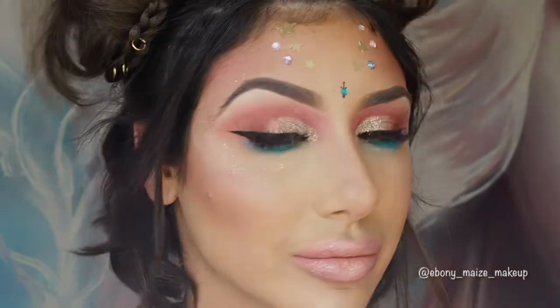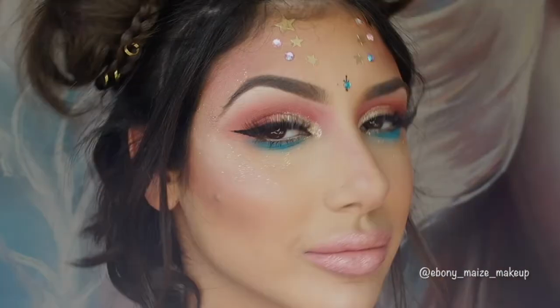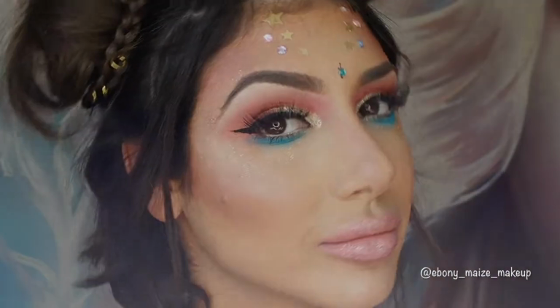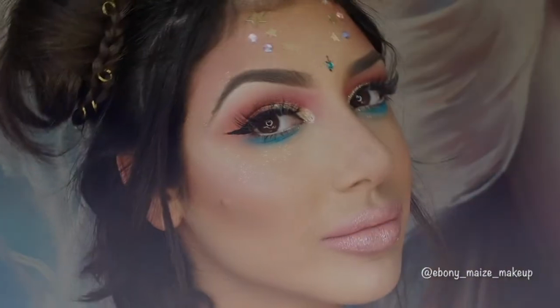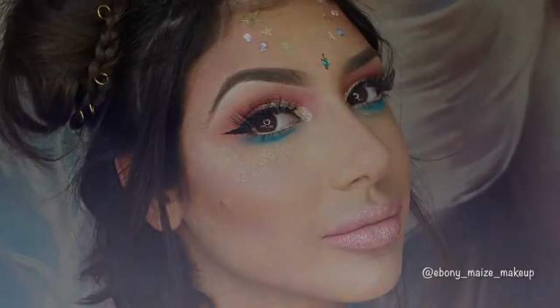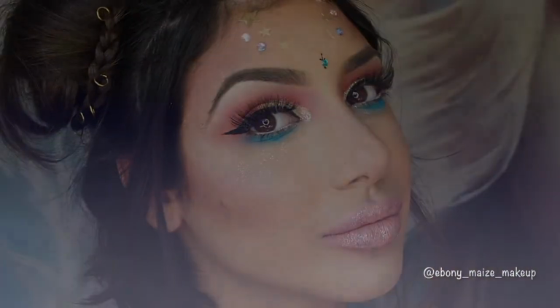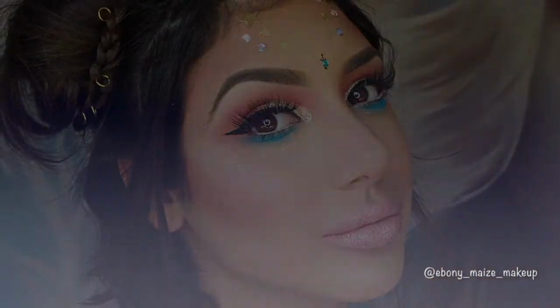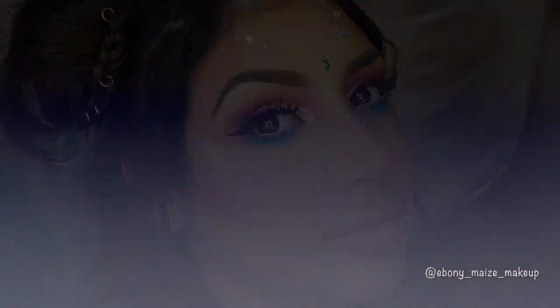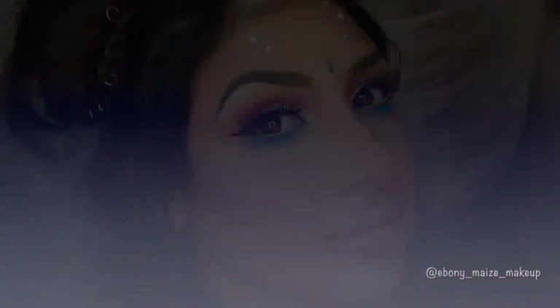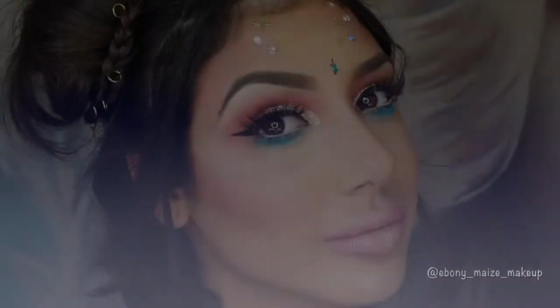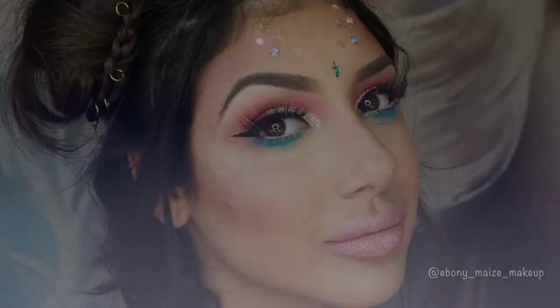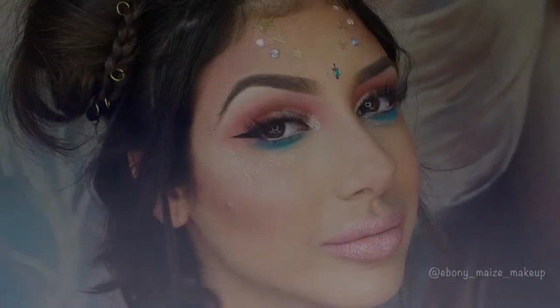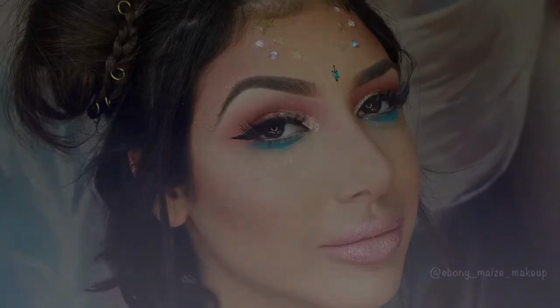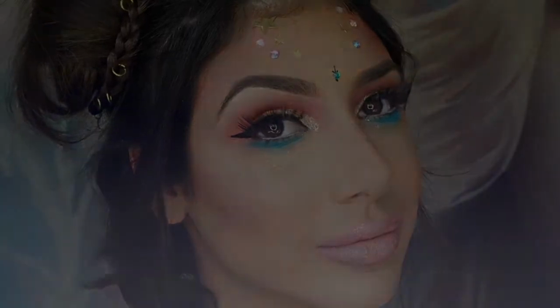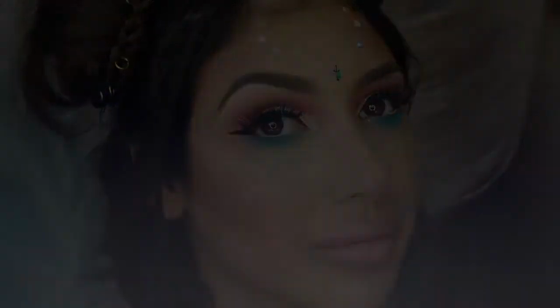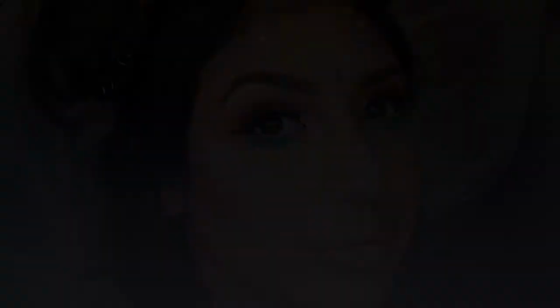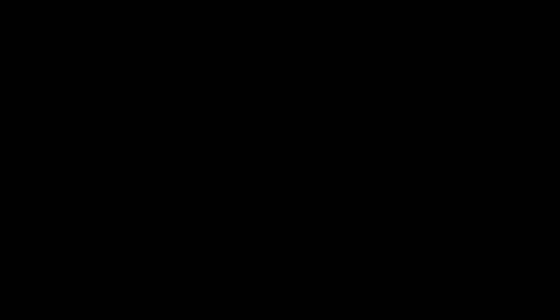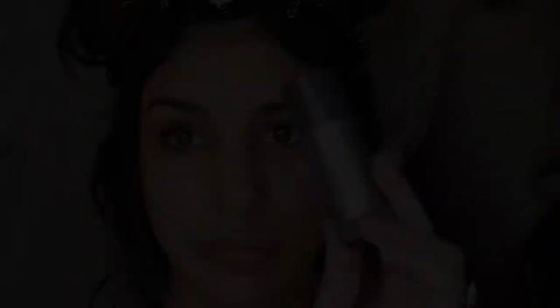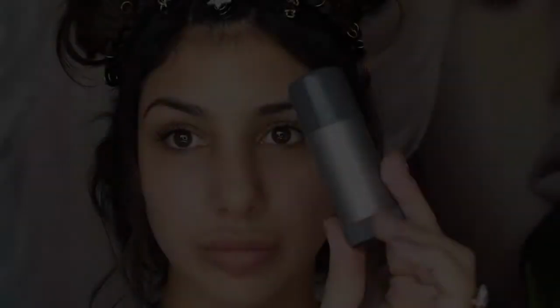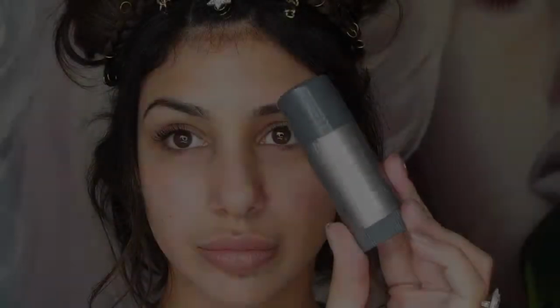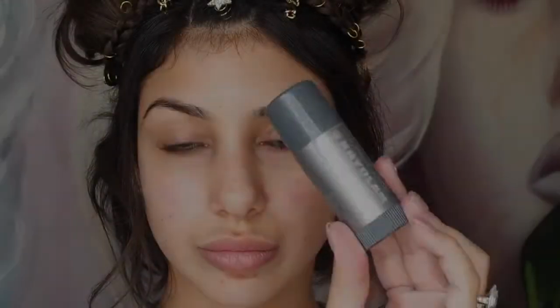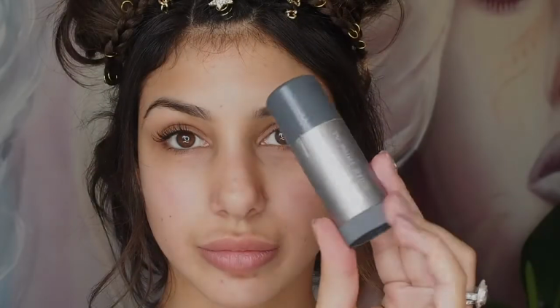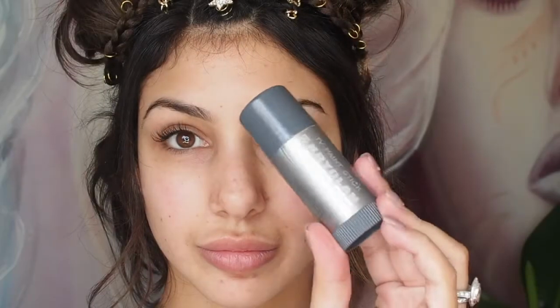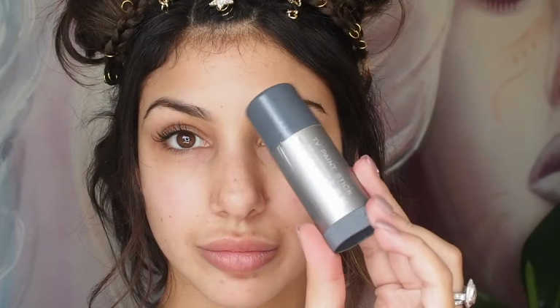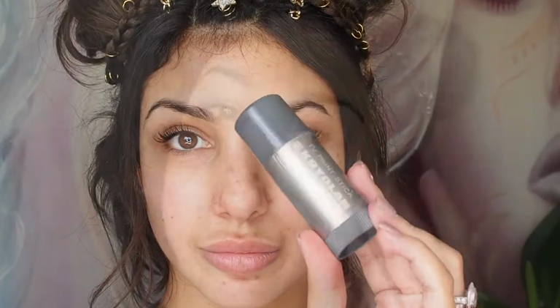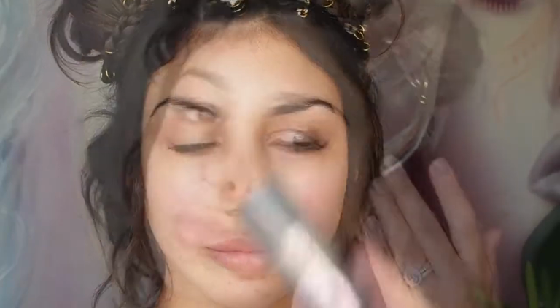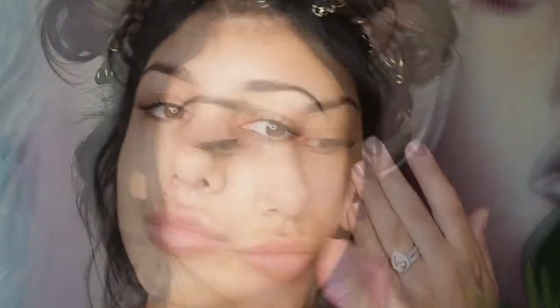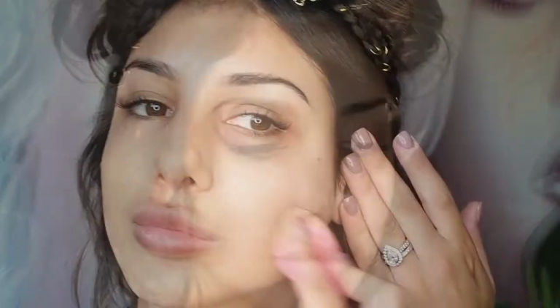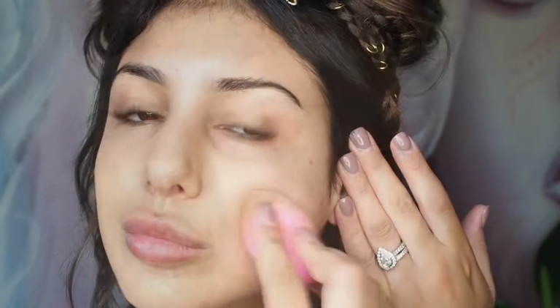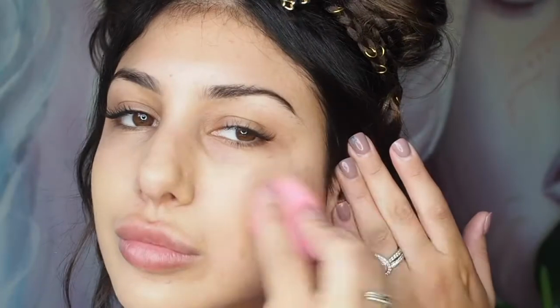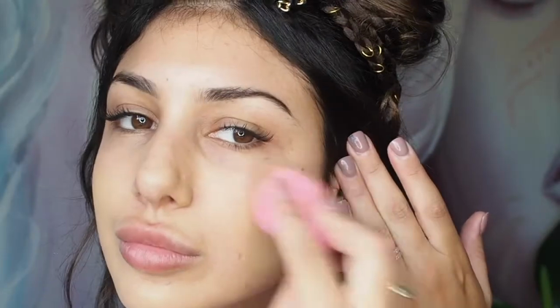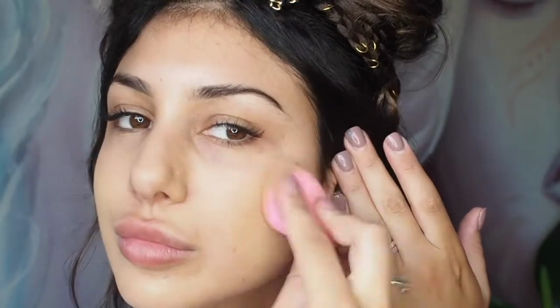Hi everyone, I'm here today with a Coachella inspired makeup tutorial.